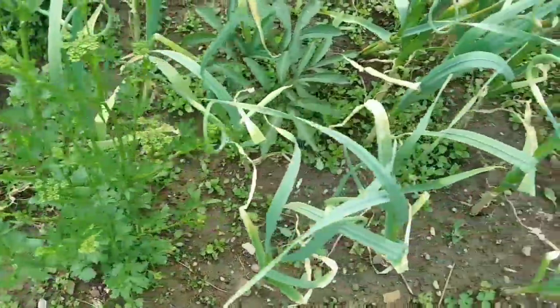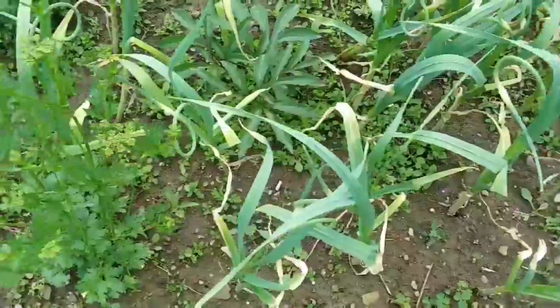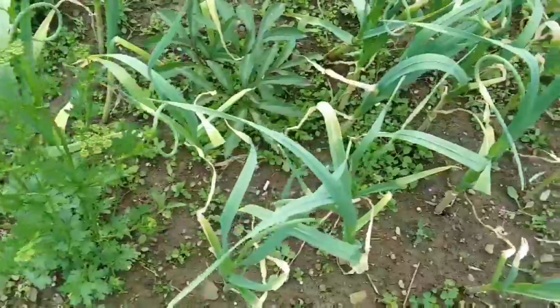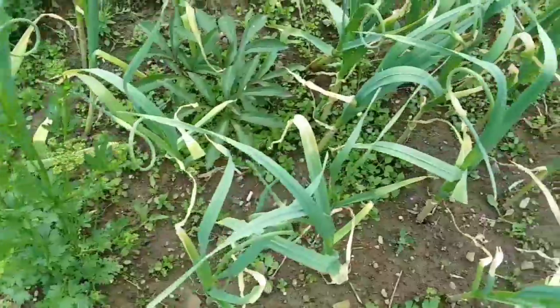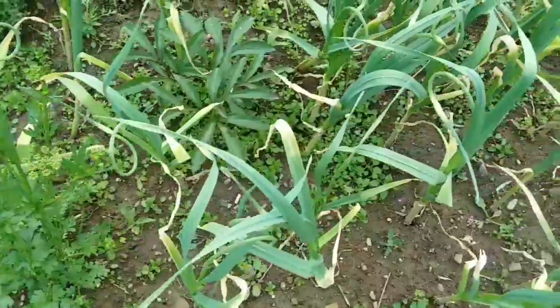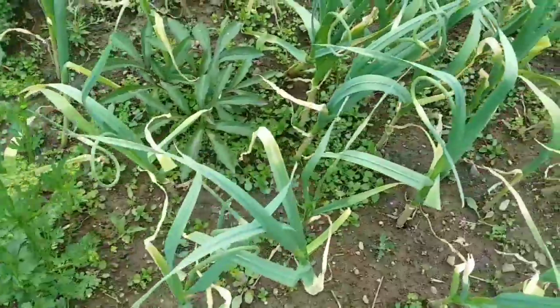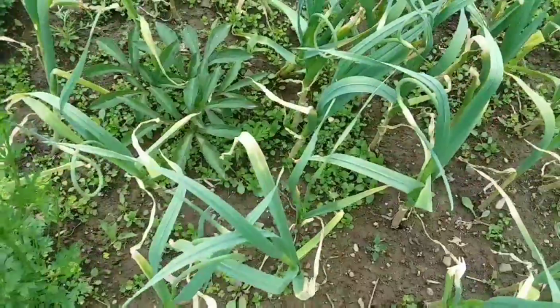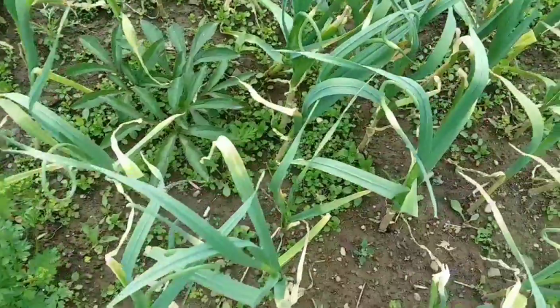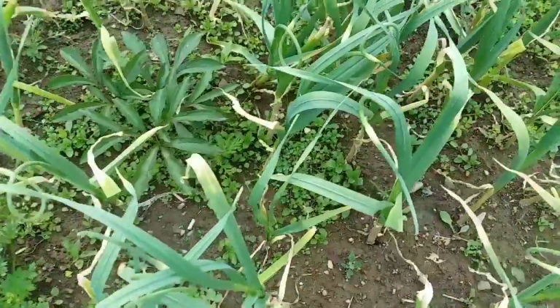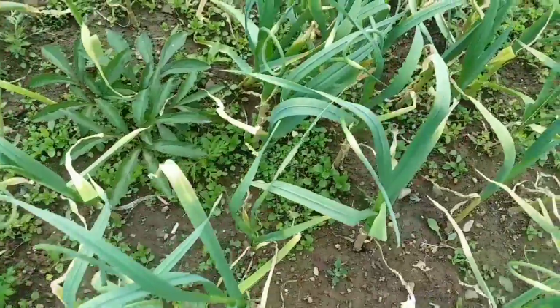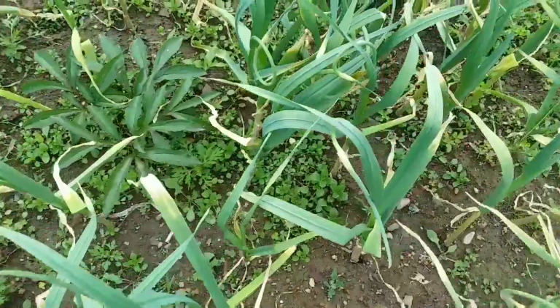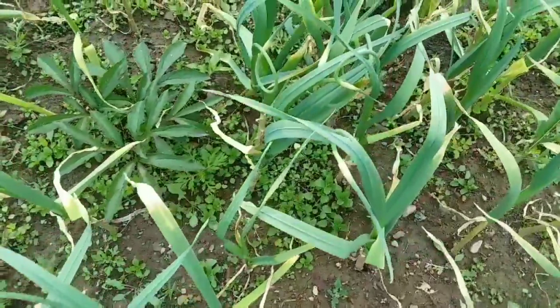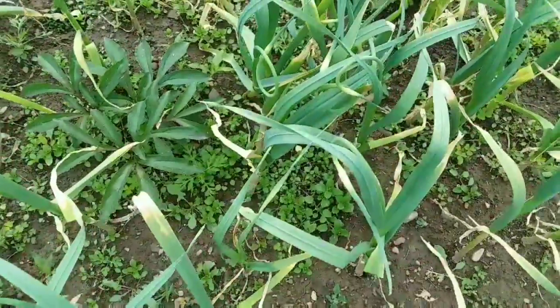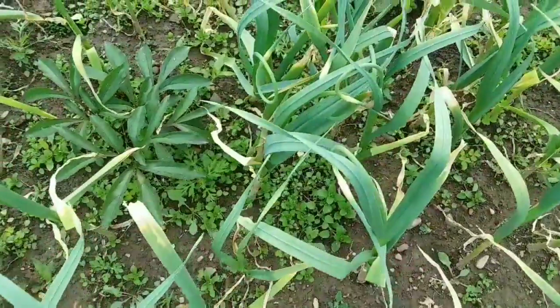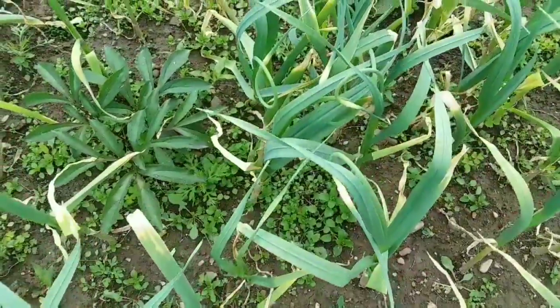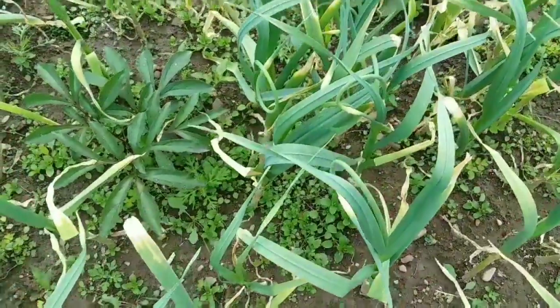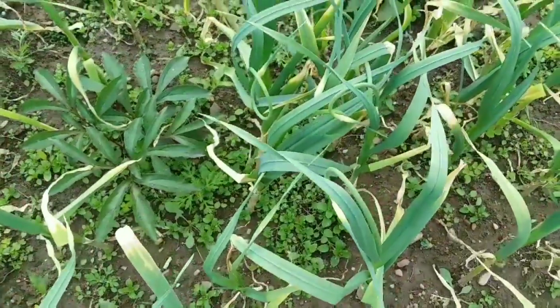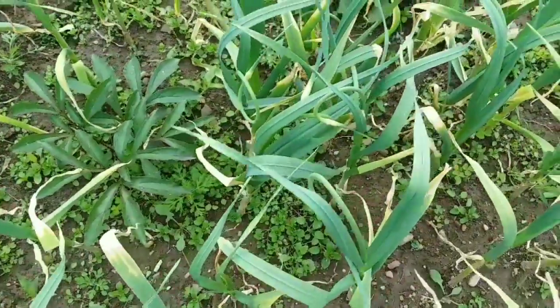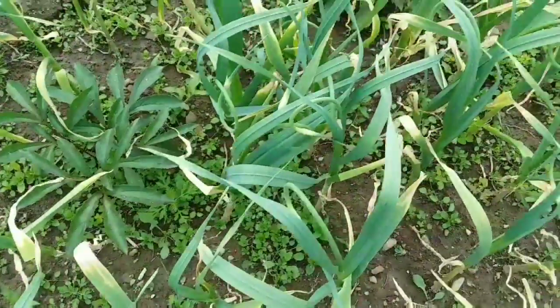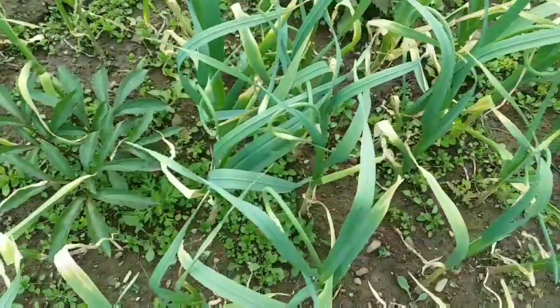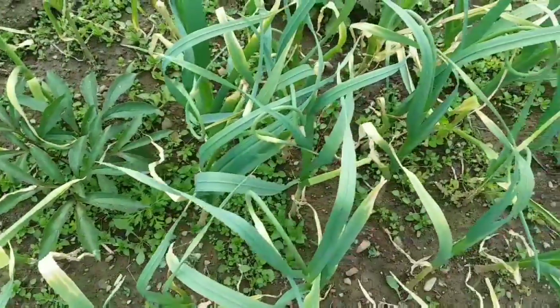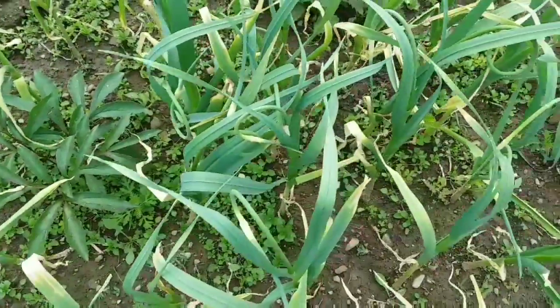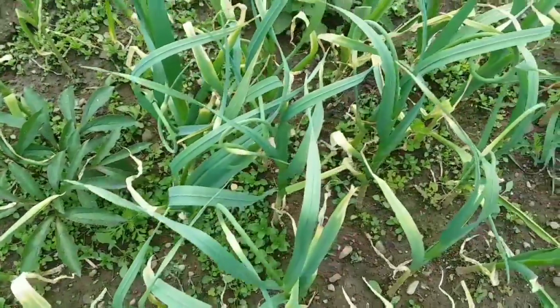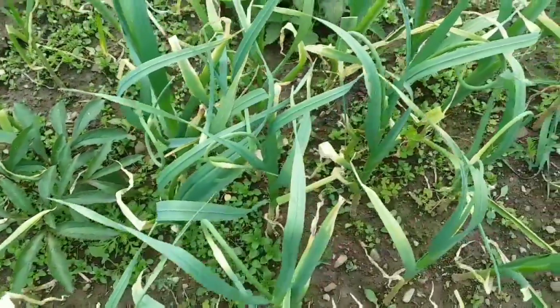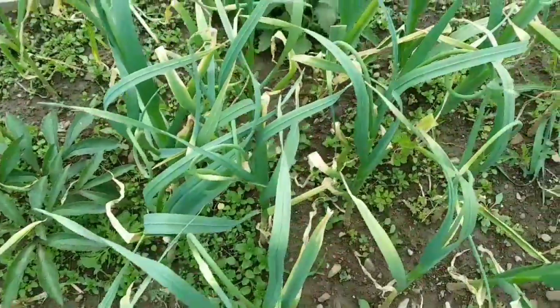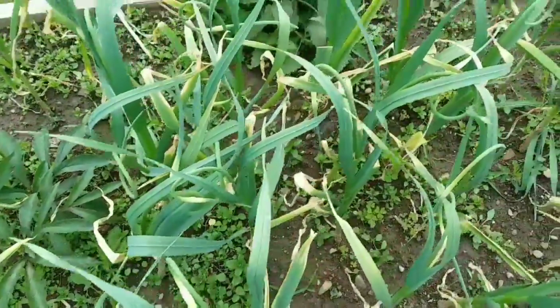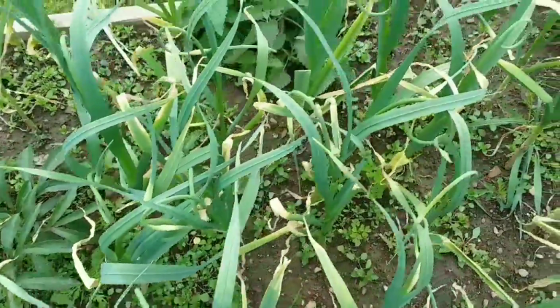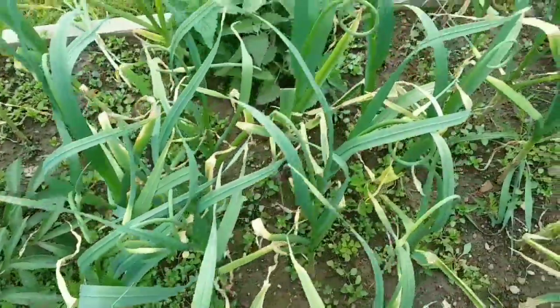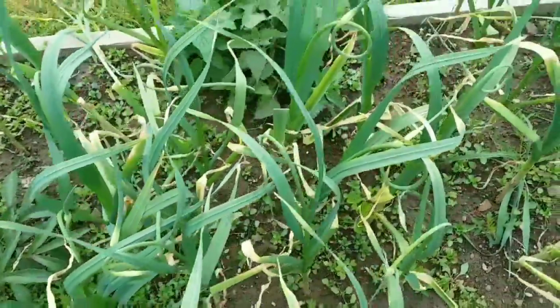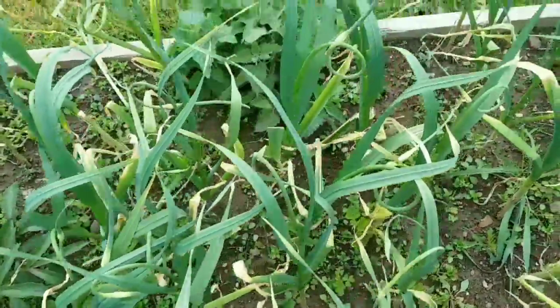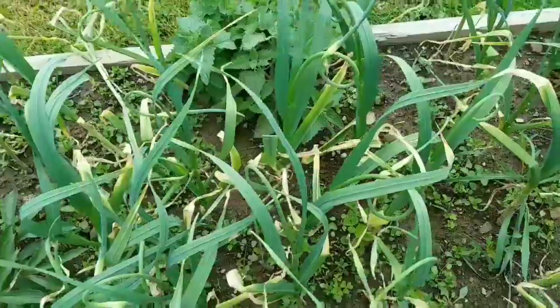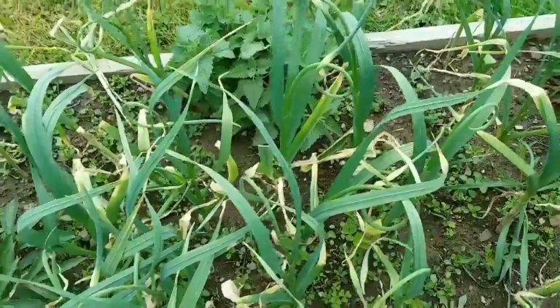And then we have more garlic with all the scapes. I think these scapes are so pretty.